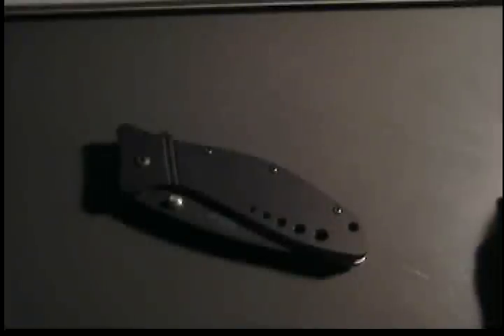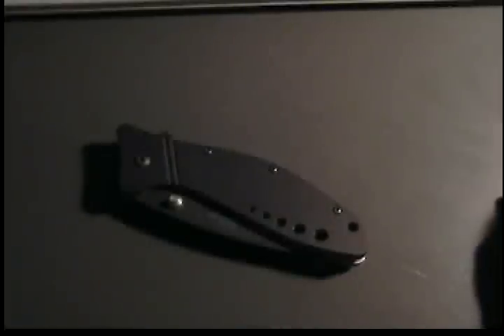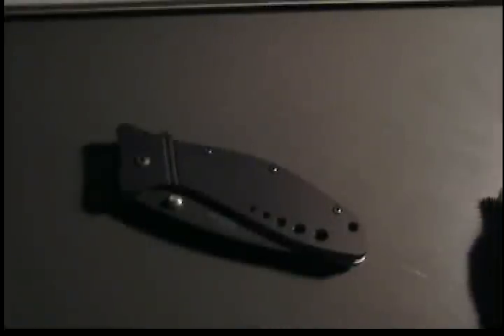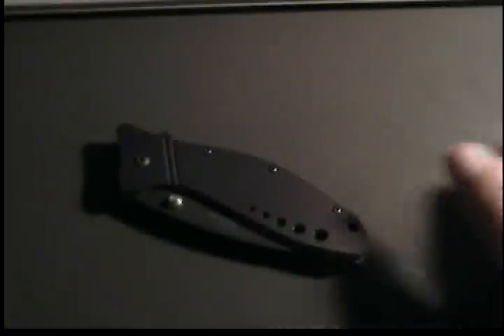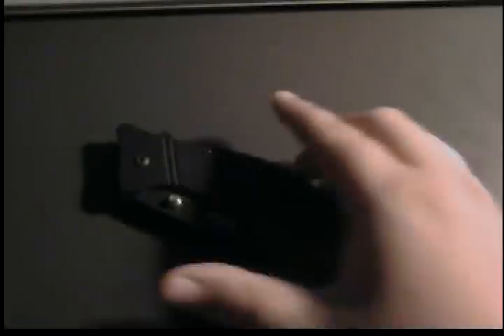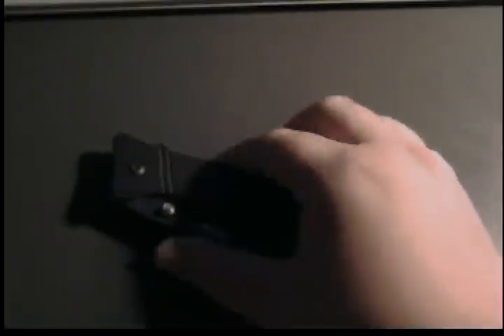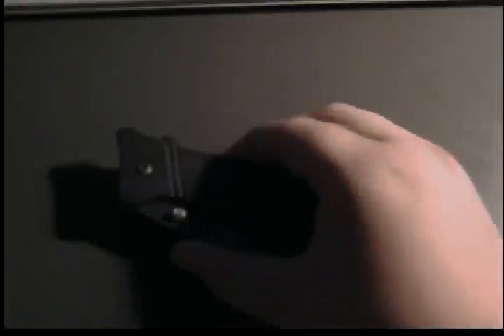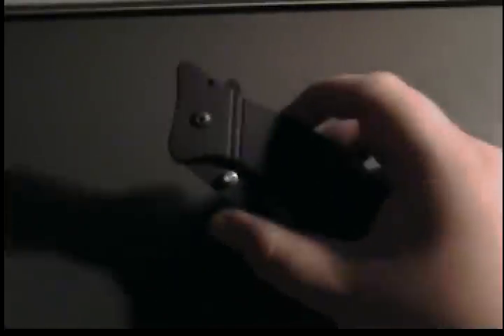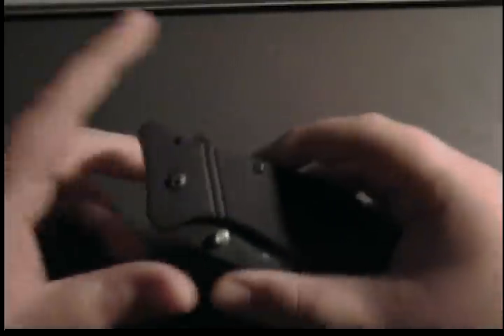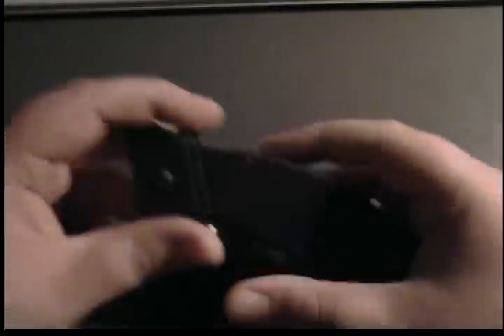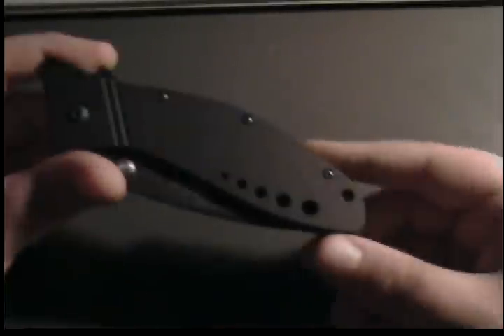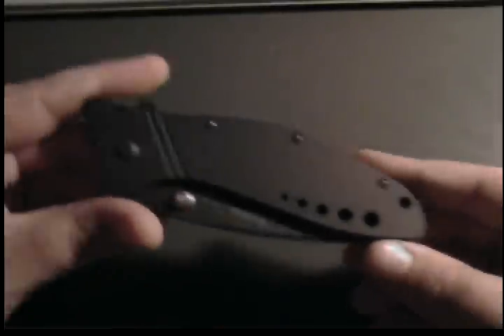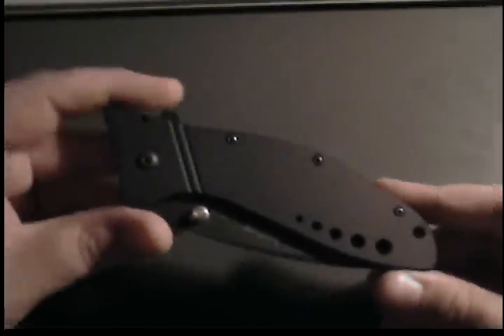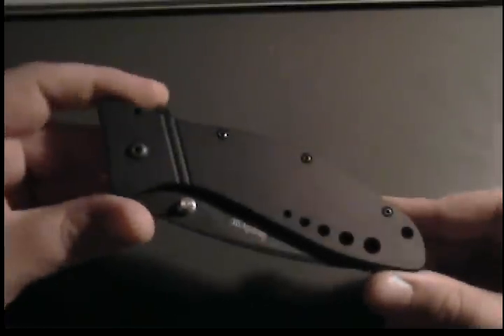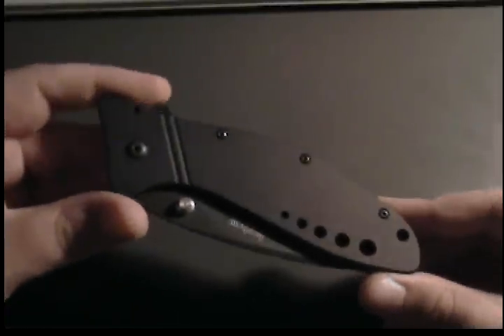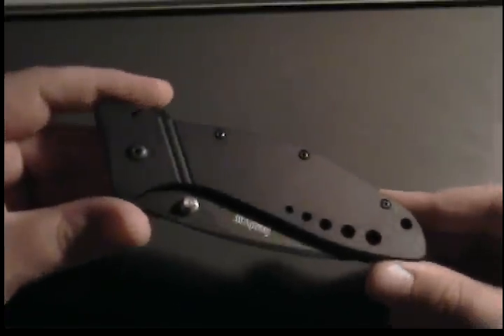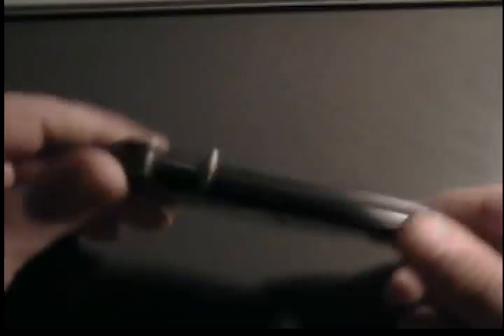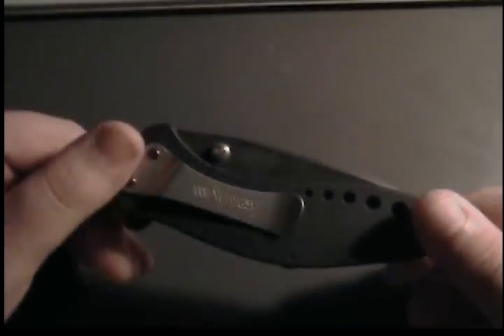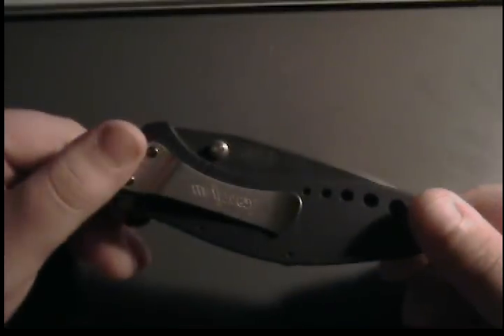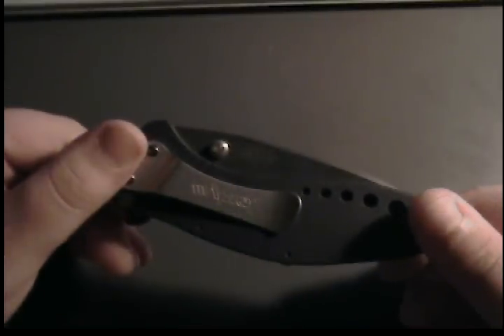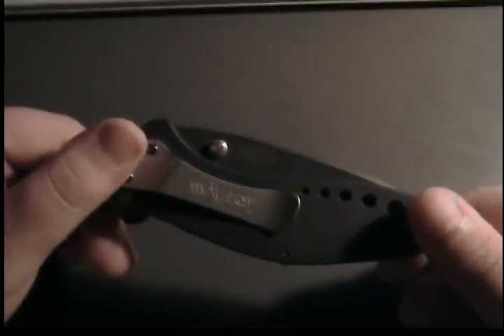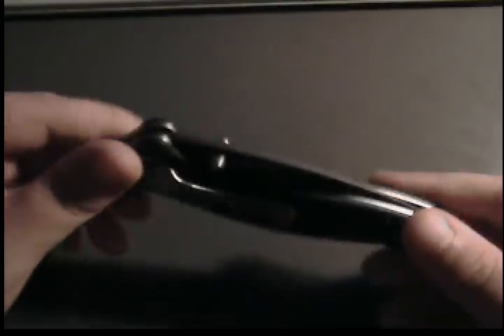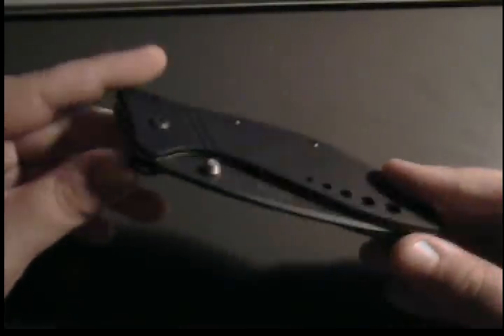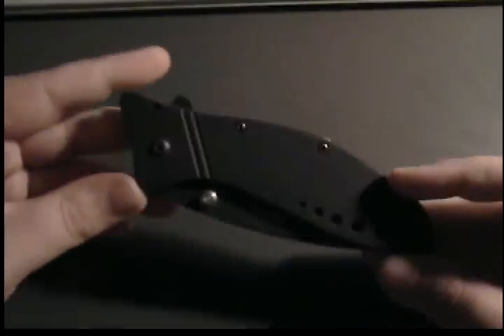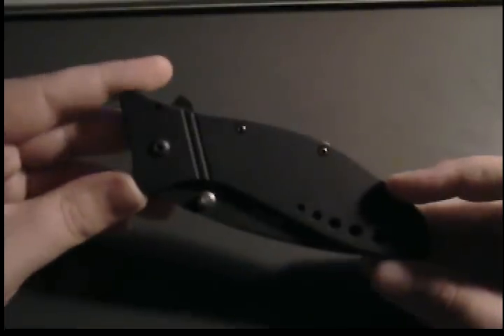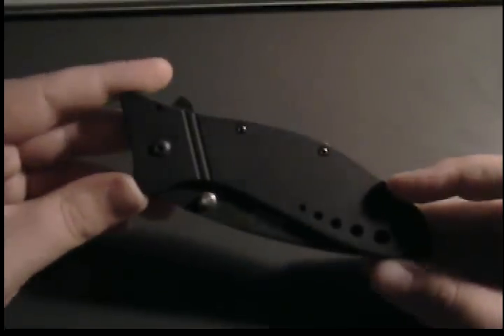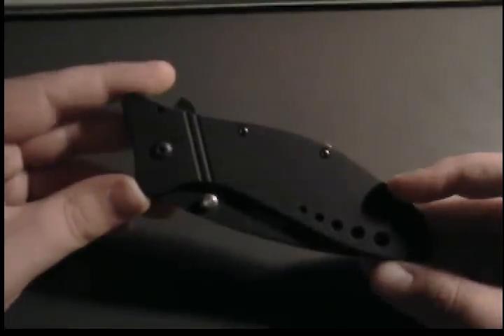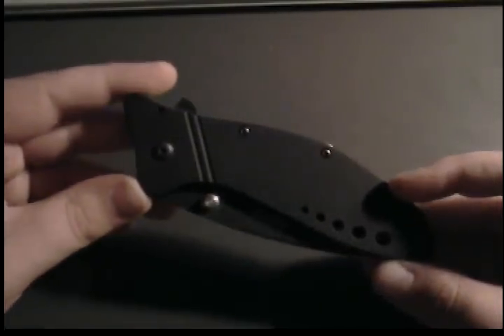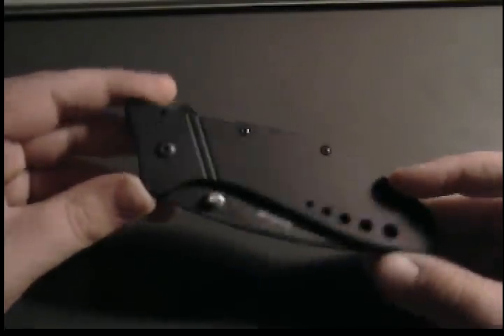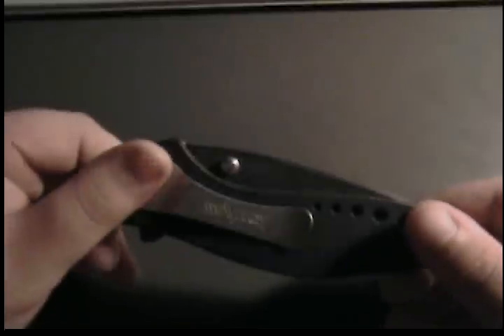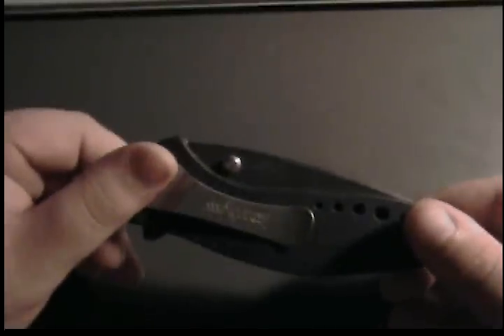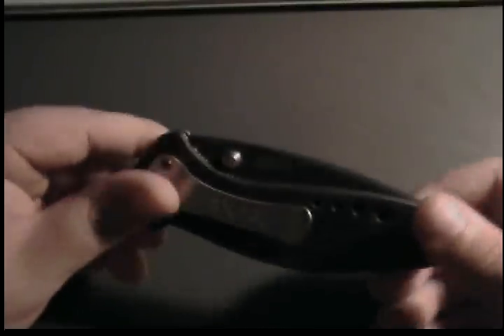Another knife review. I've showed this knife before but I've never reviewed it. It's a Kershaw Cyclone.